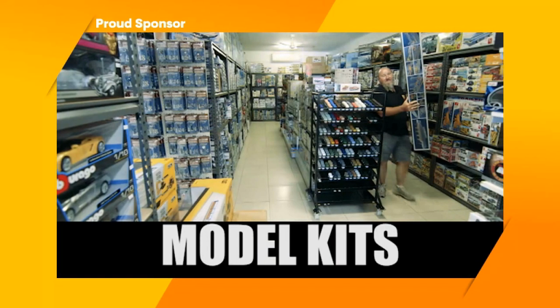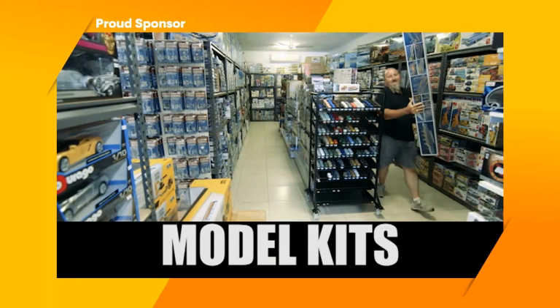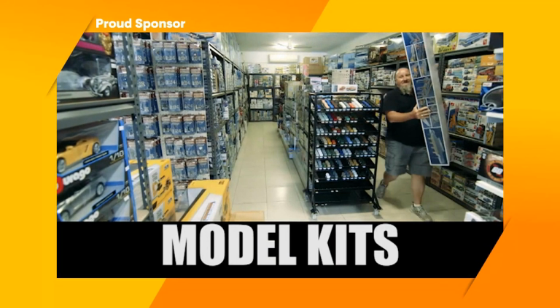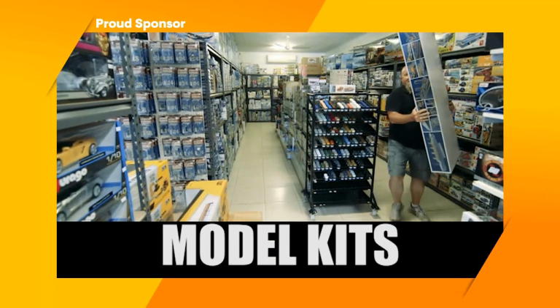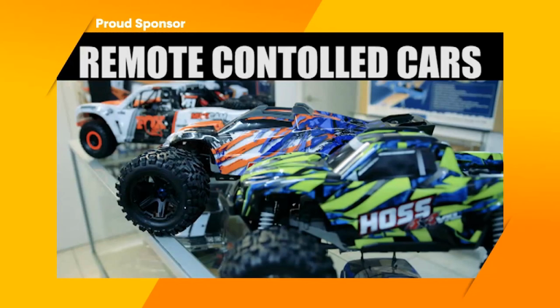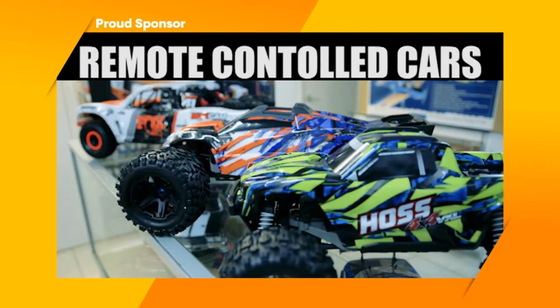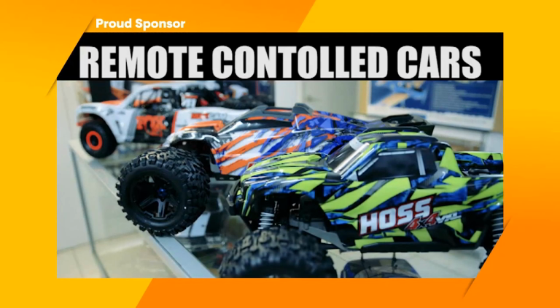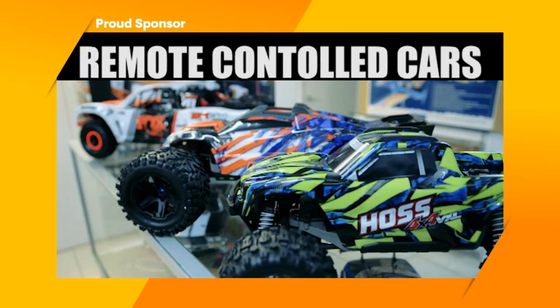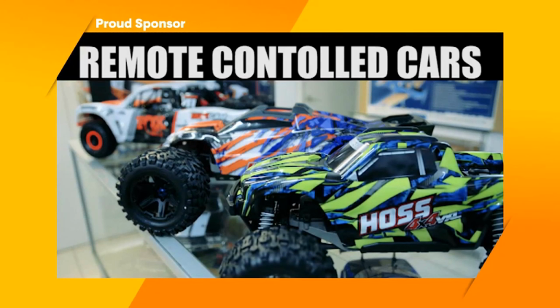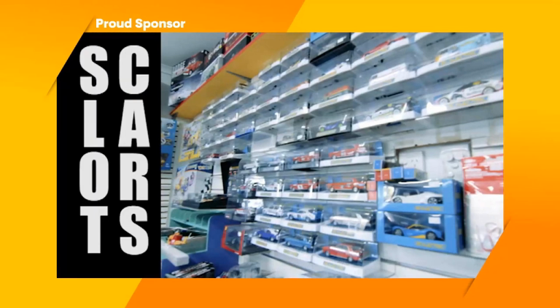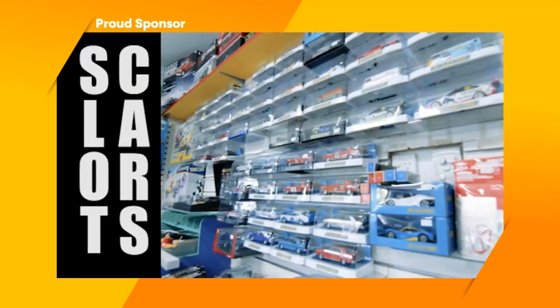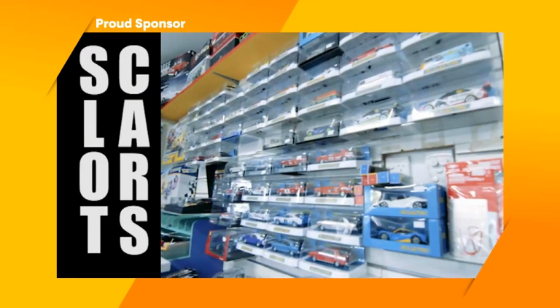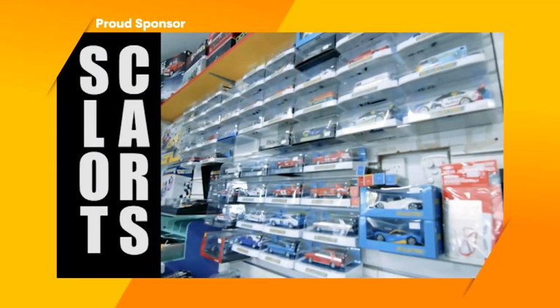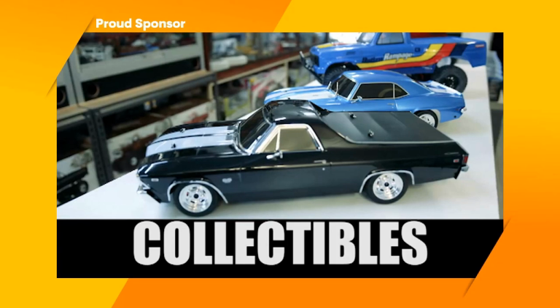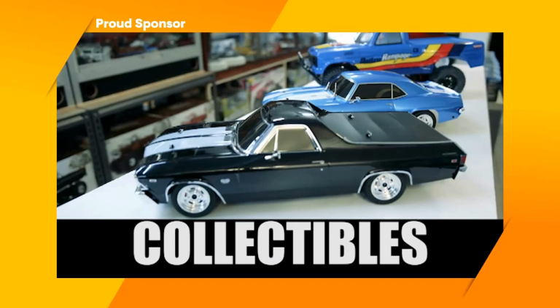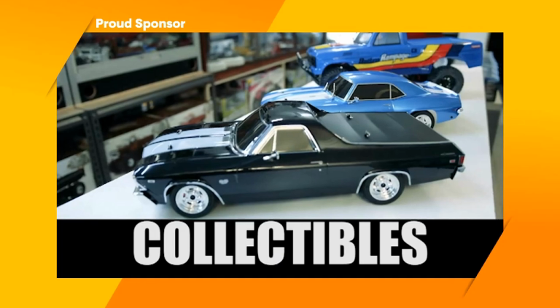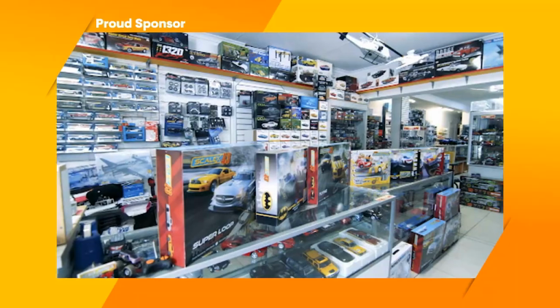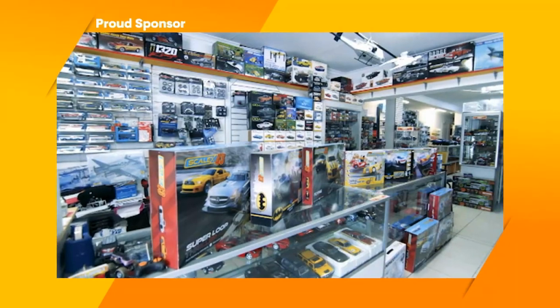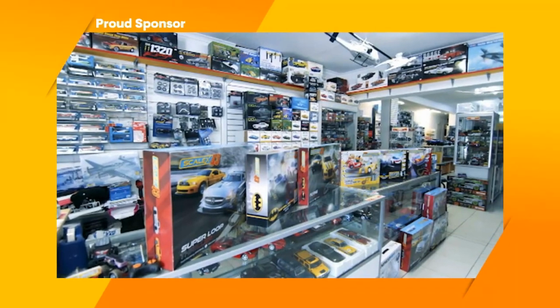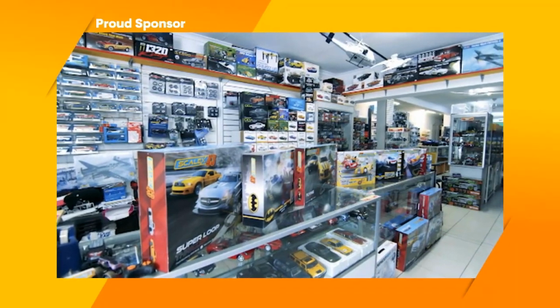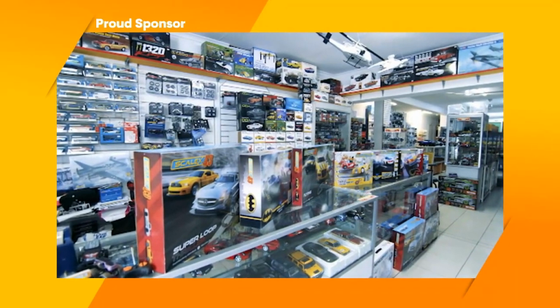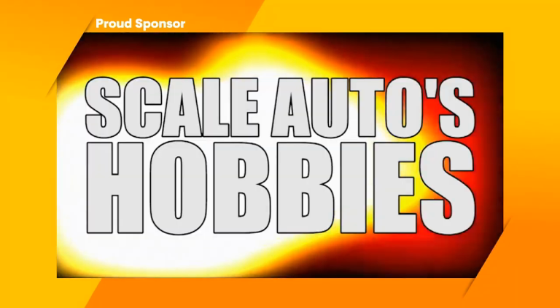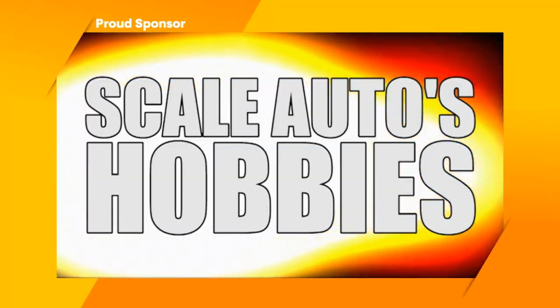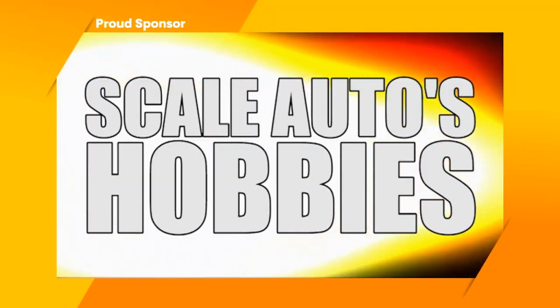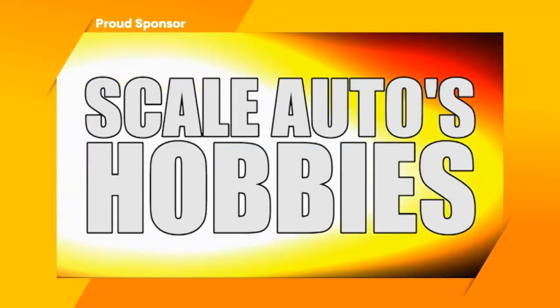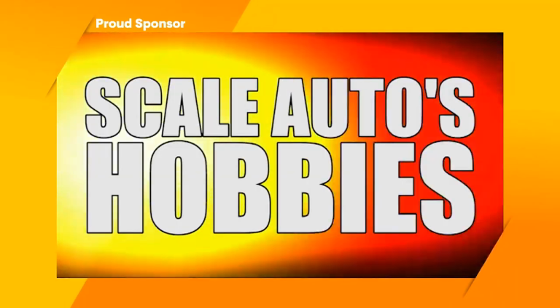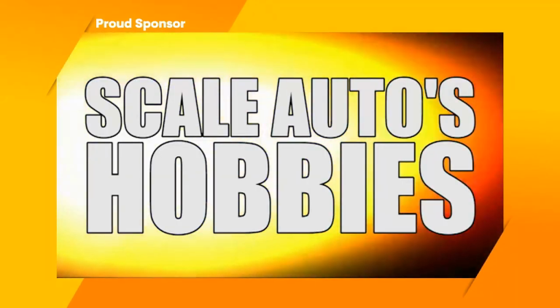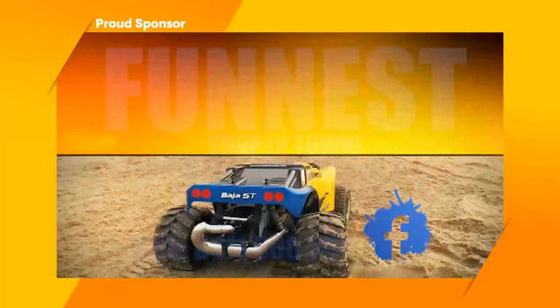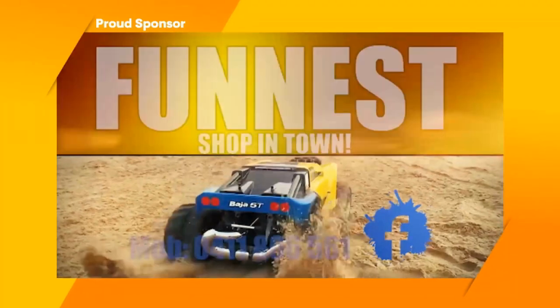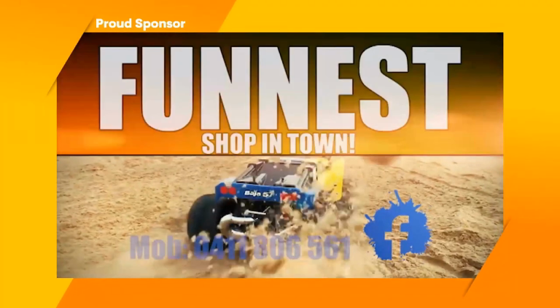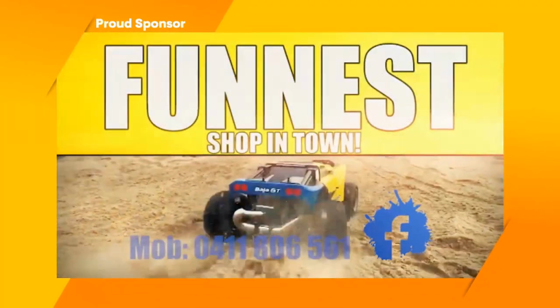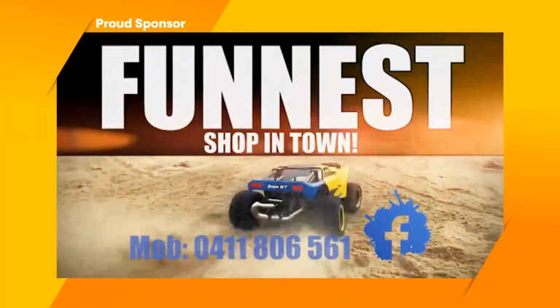This program is brought to you by Scale Autos Hobbies, the funnest shop in town.